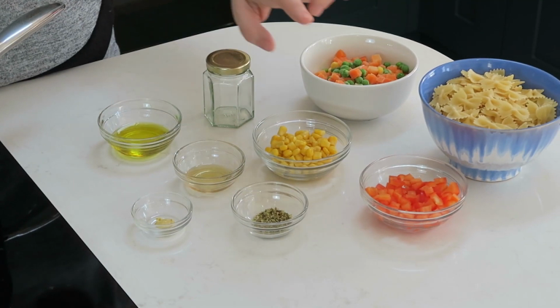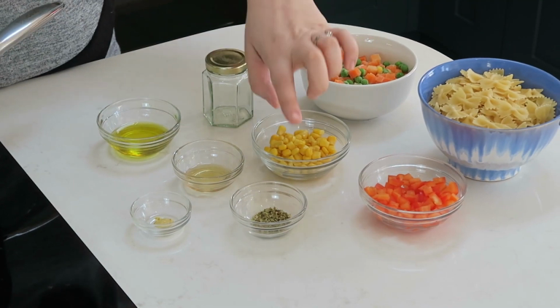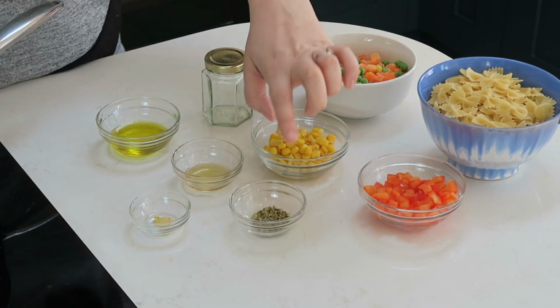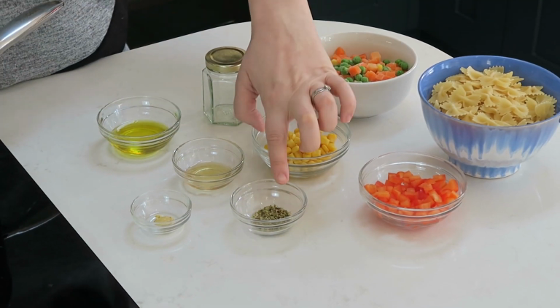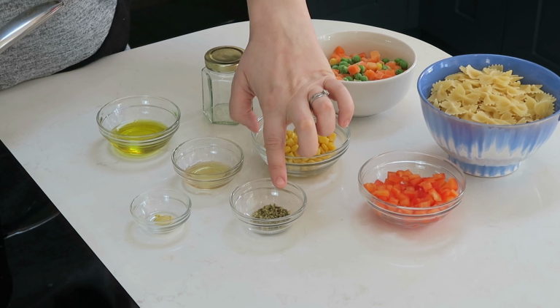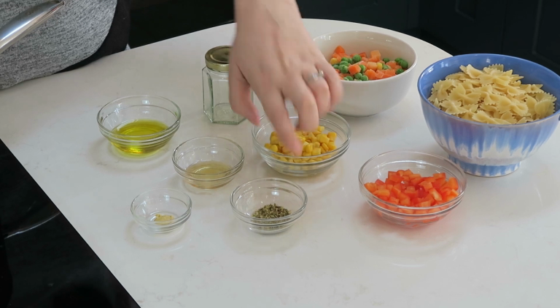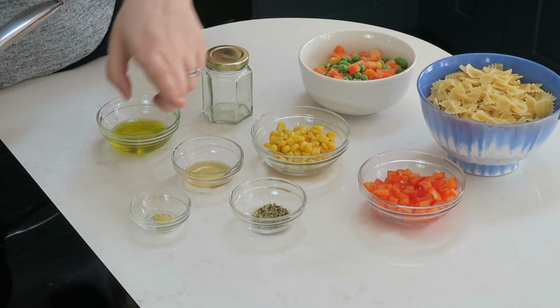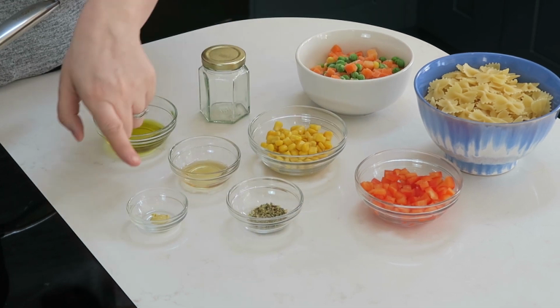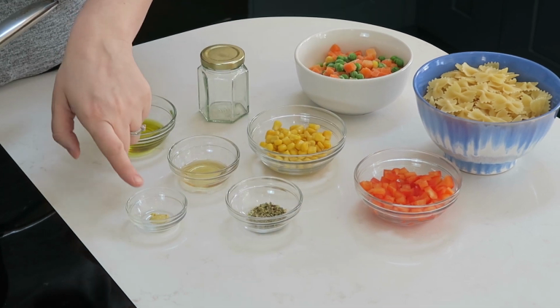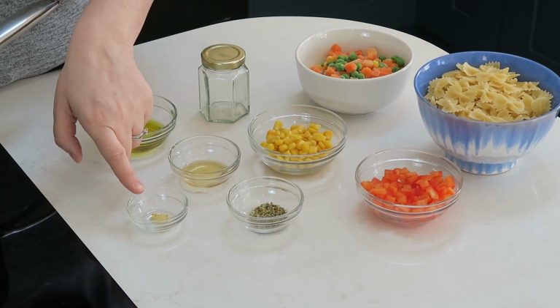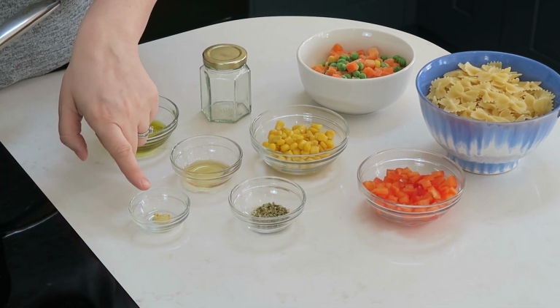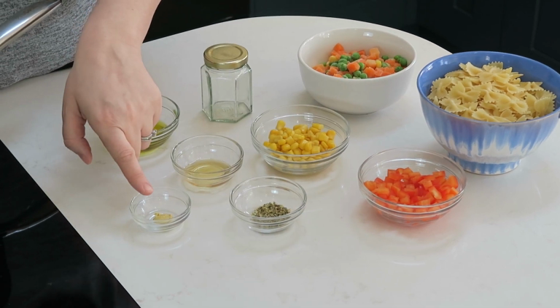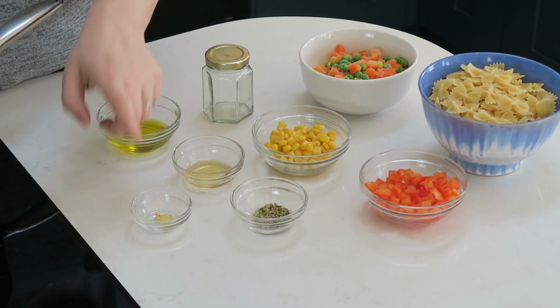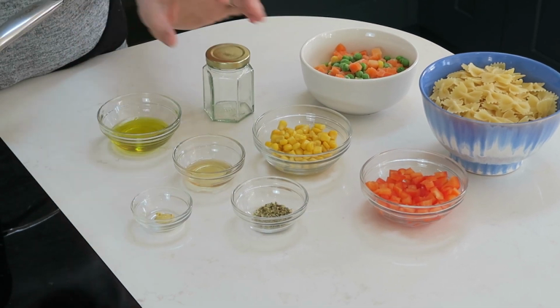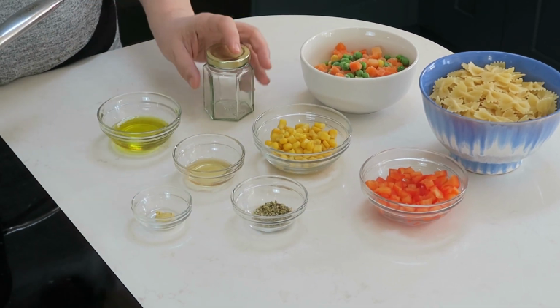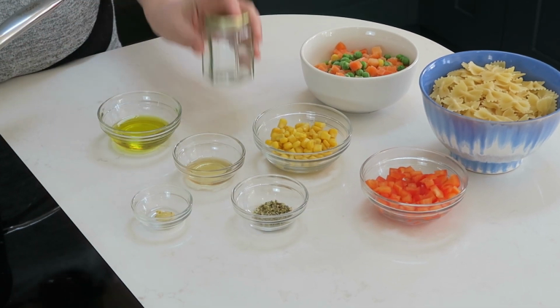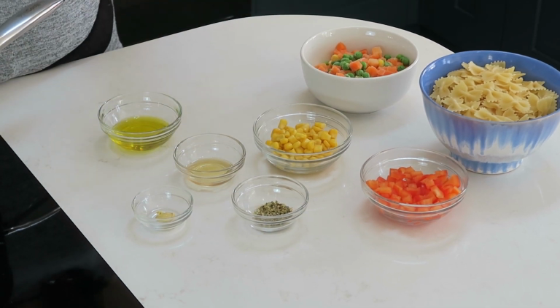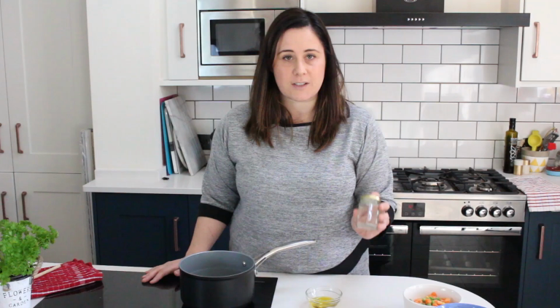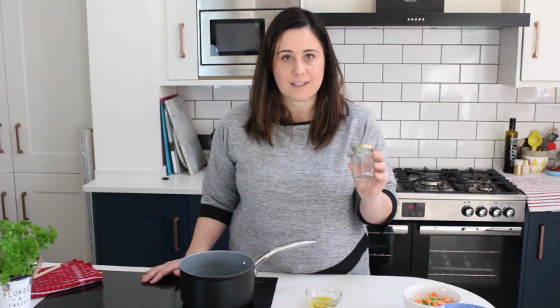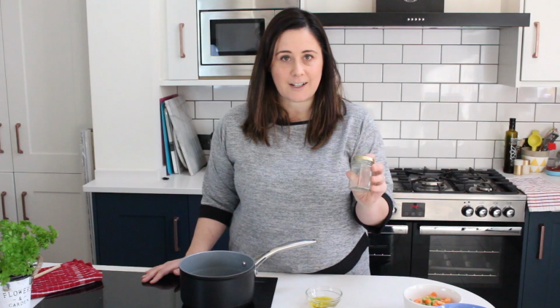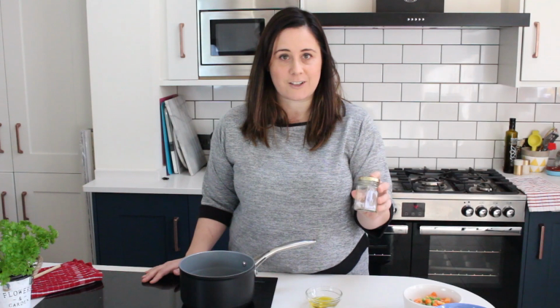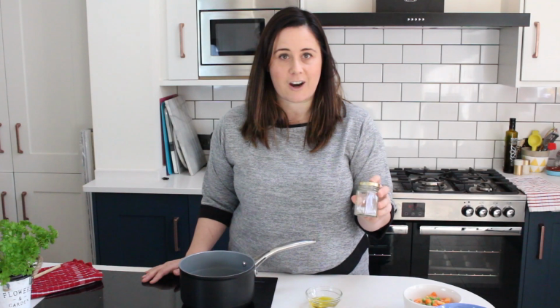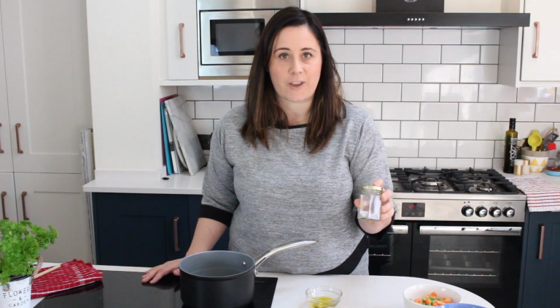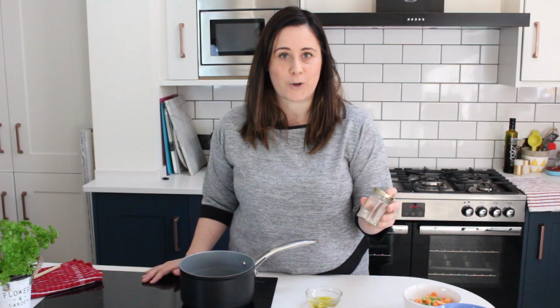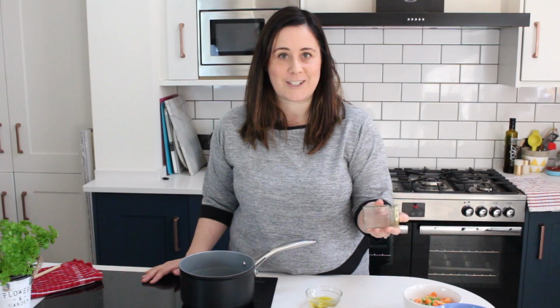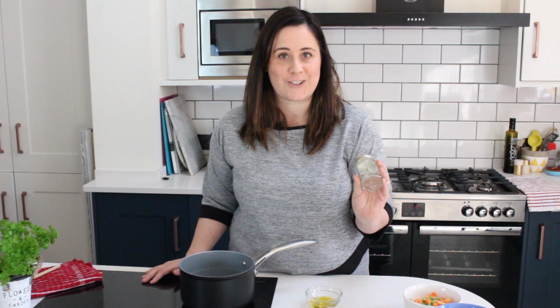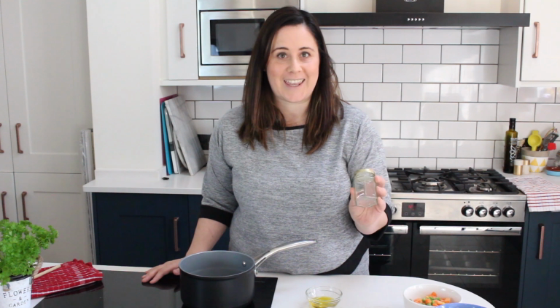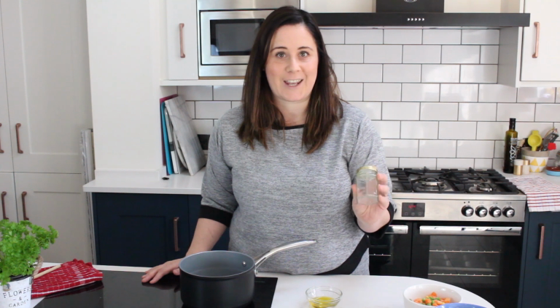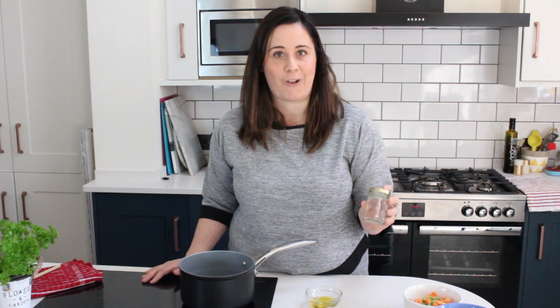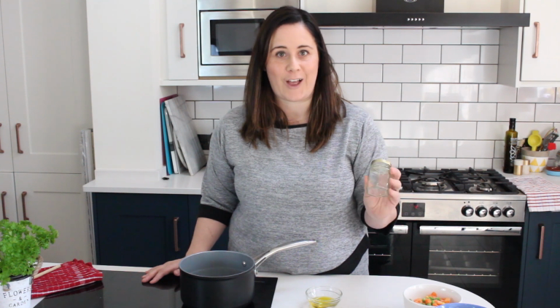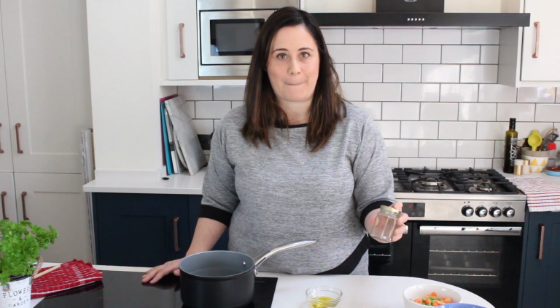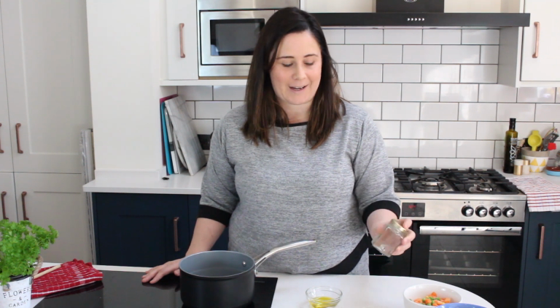Then to make the dressing we need olive oil, honey, some dried herbs, a little bit of French mustard, and just a tiny little jar that we're going to shake it all up in.